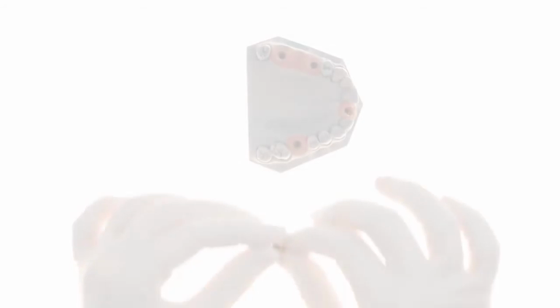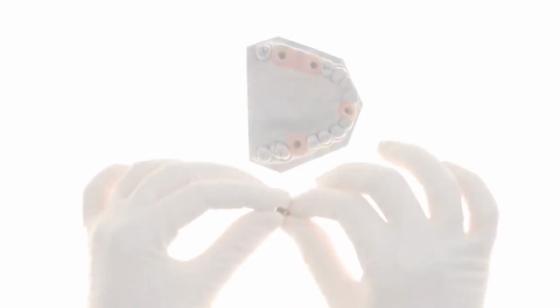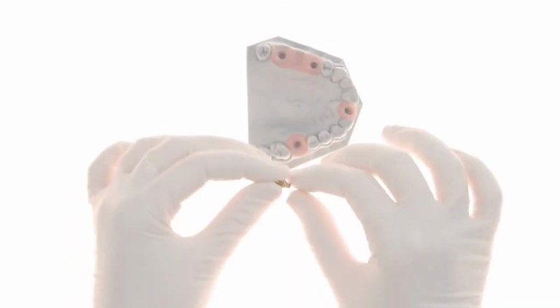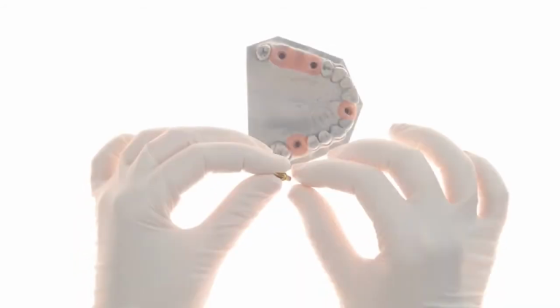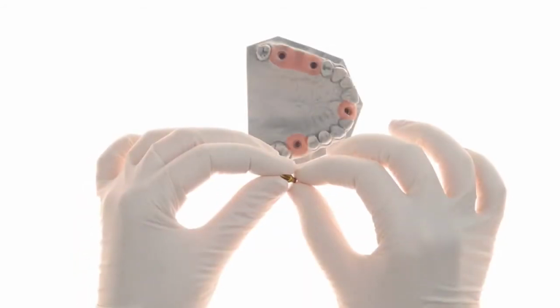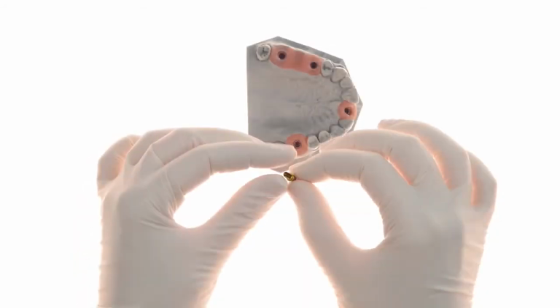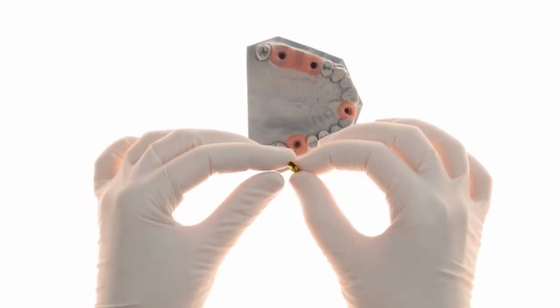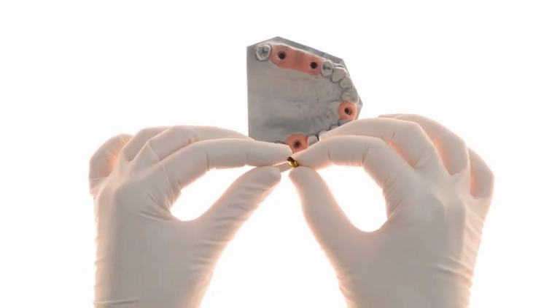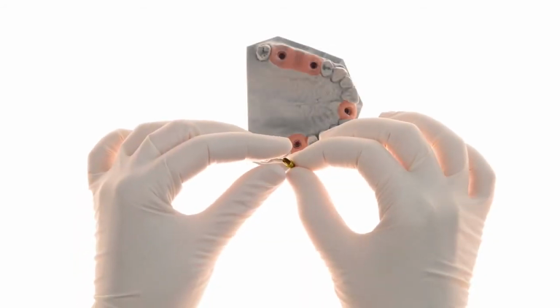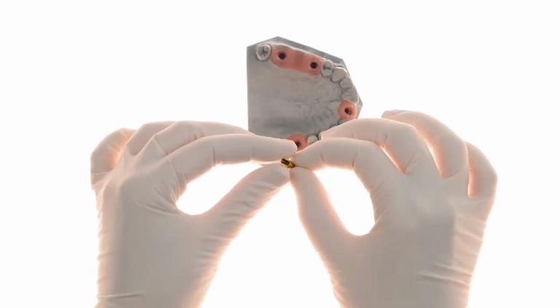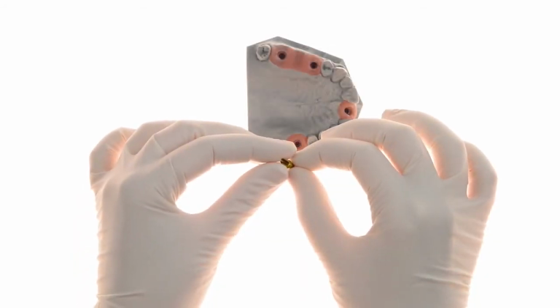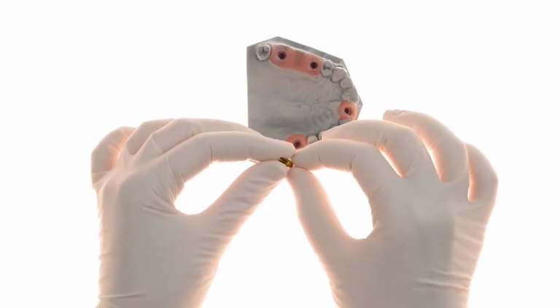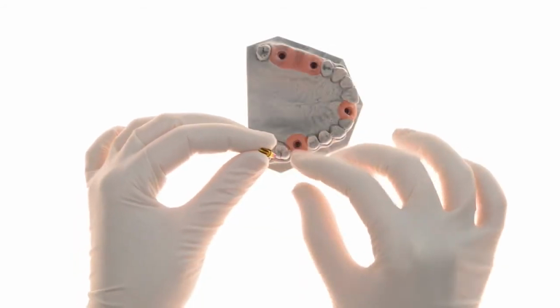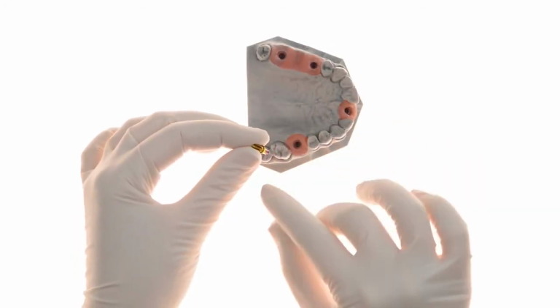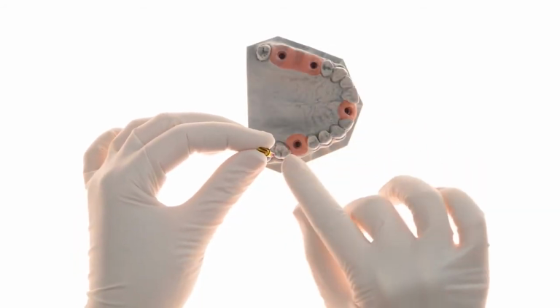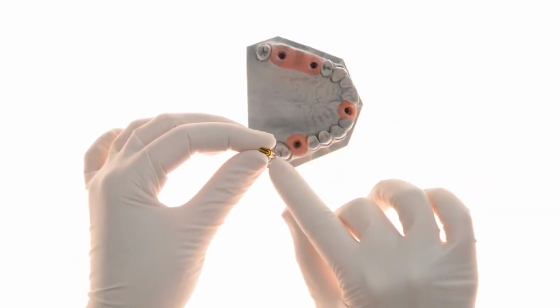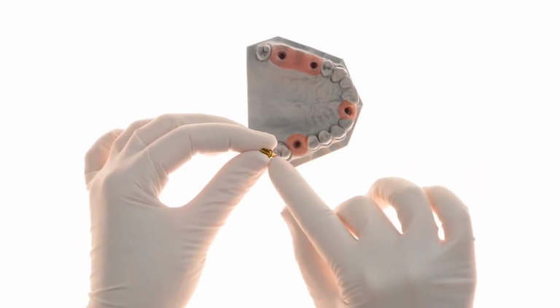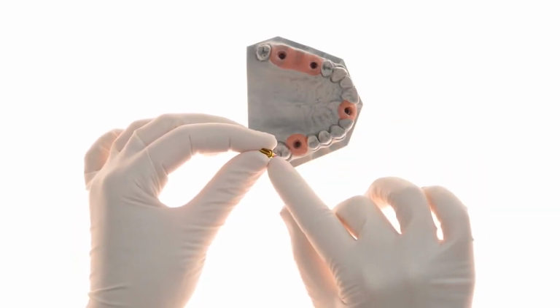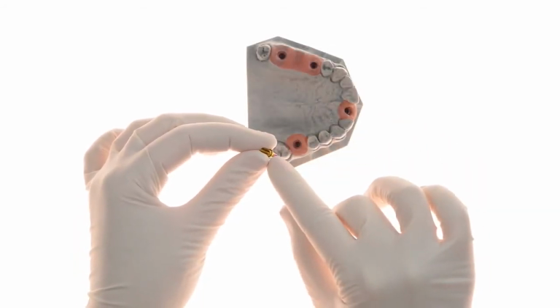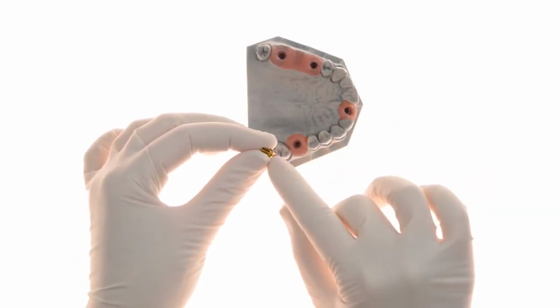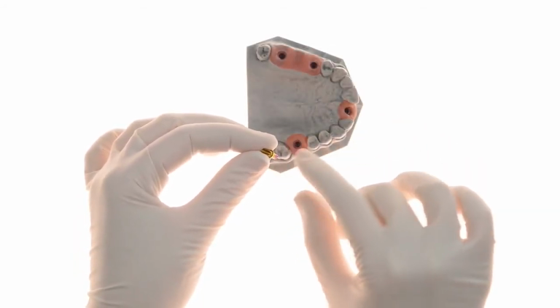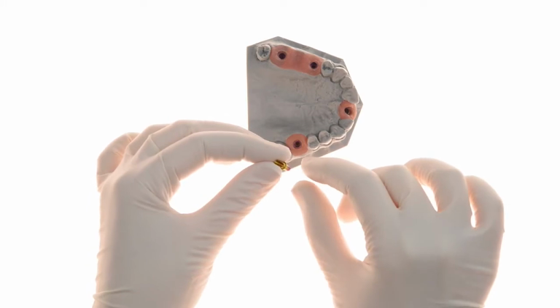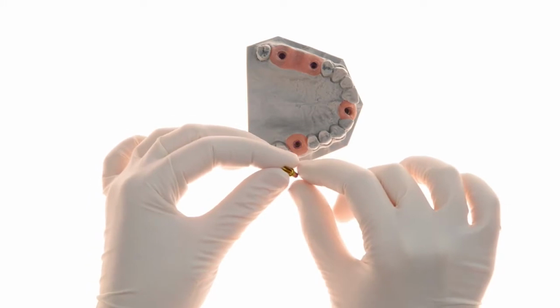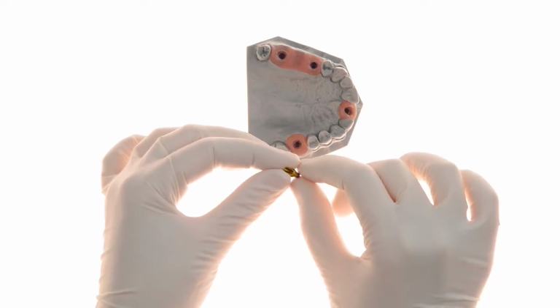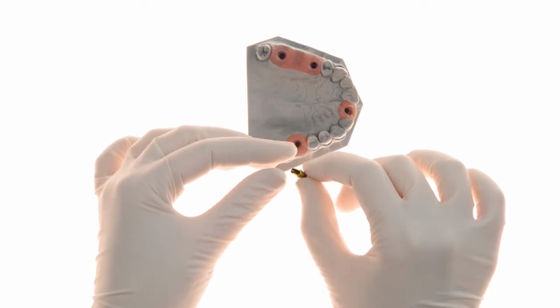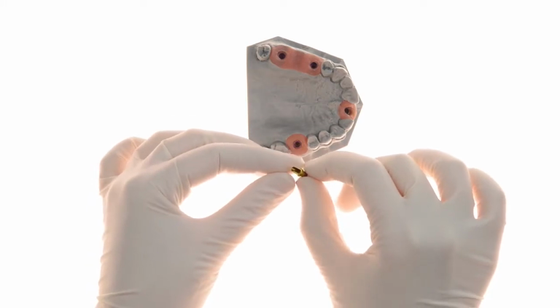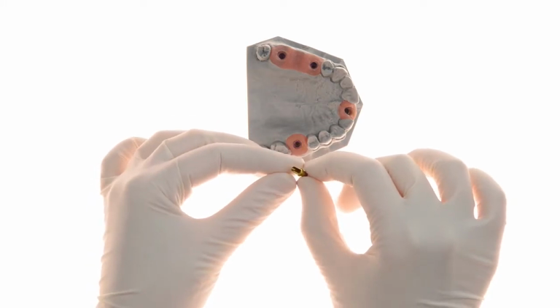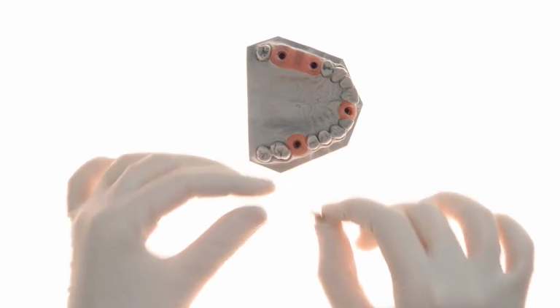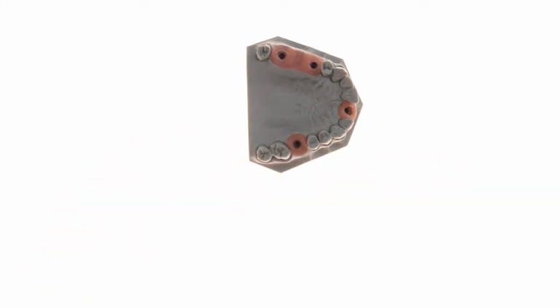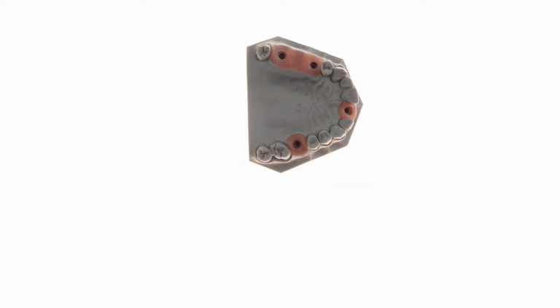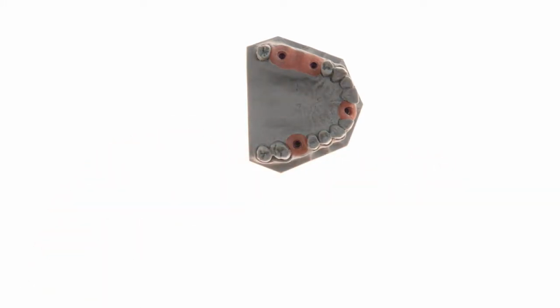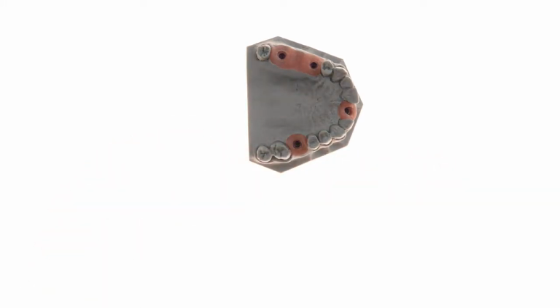This is the unique MIS EasyBase abutment. As you can see, it has a side cut which allows access of the angled screw and screwdriver.